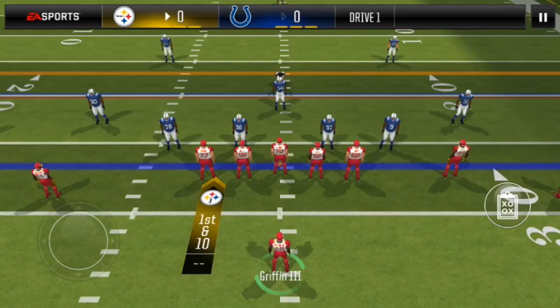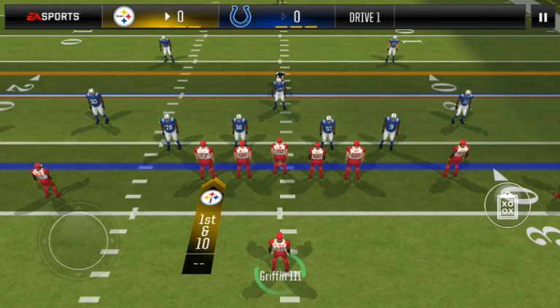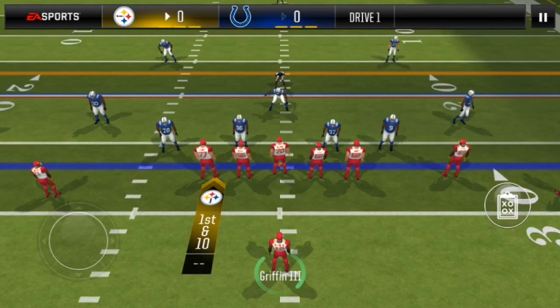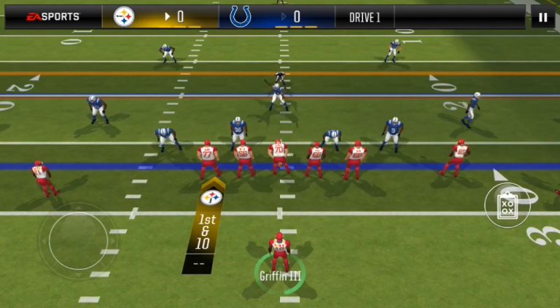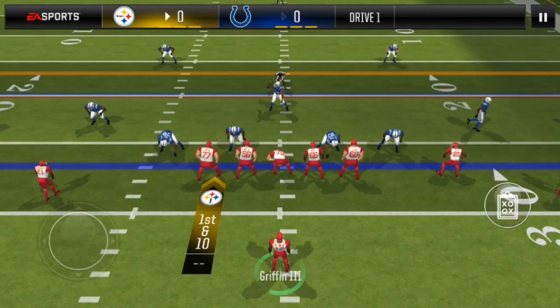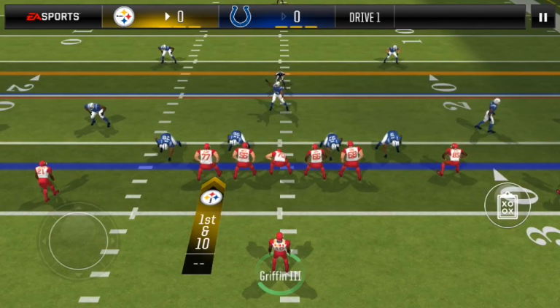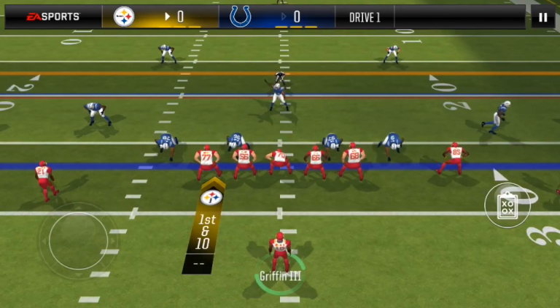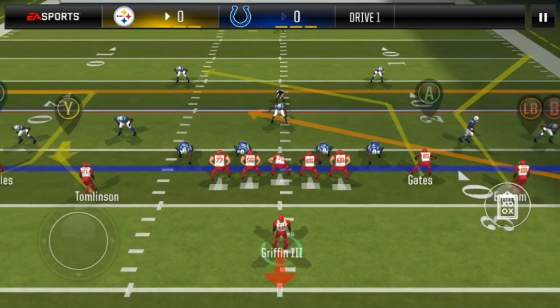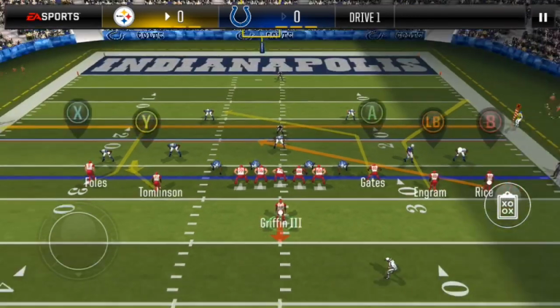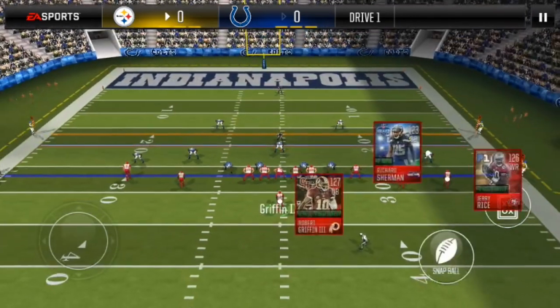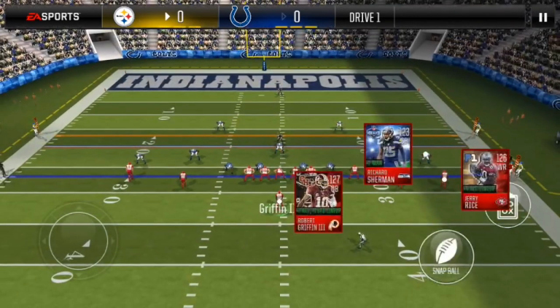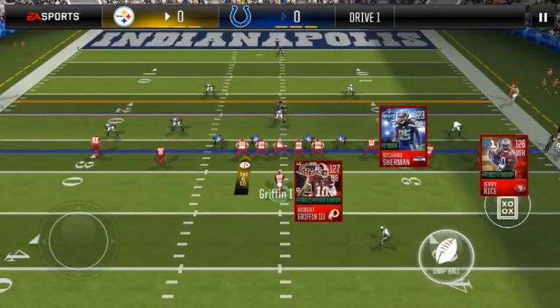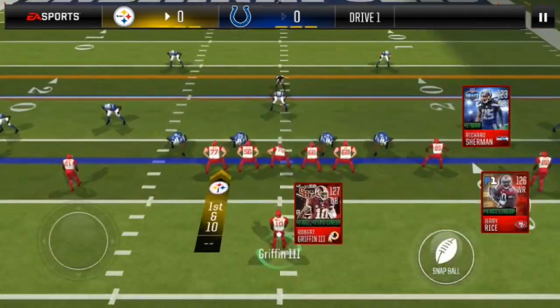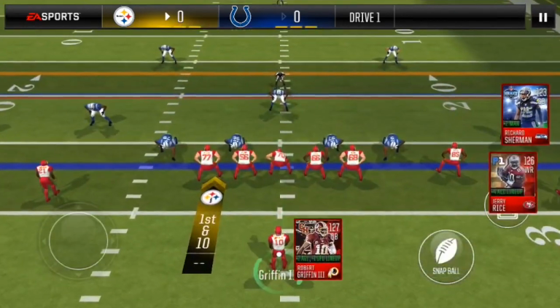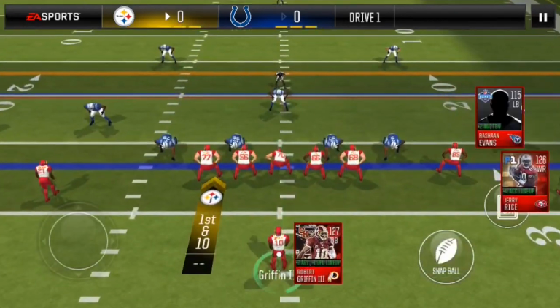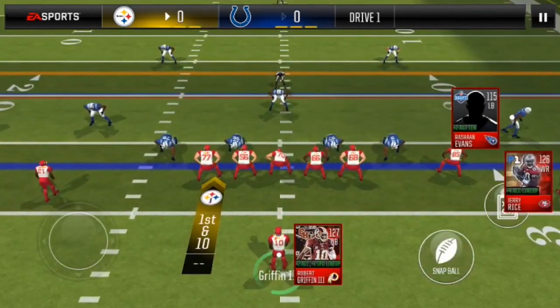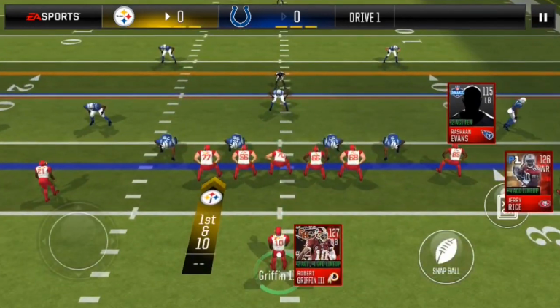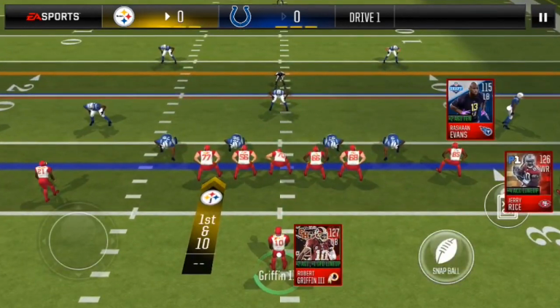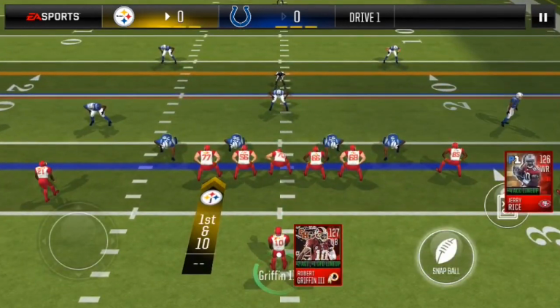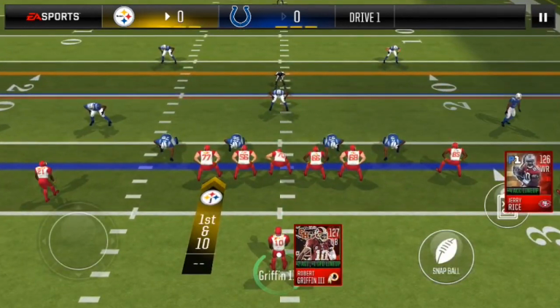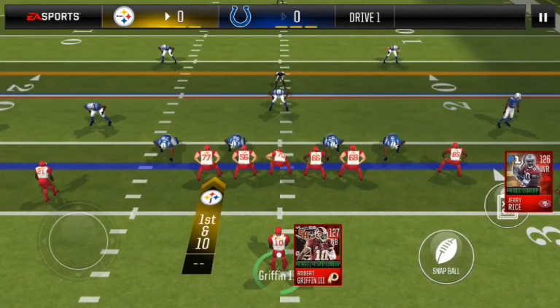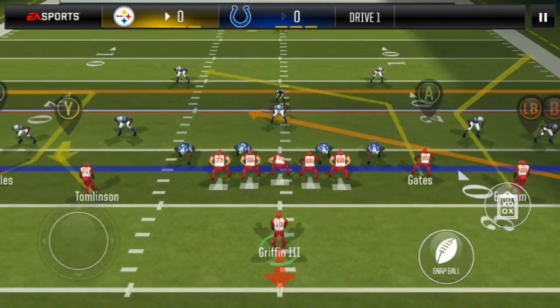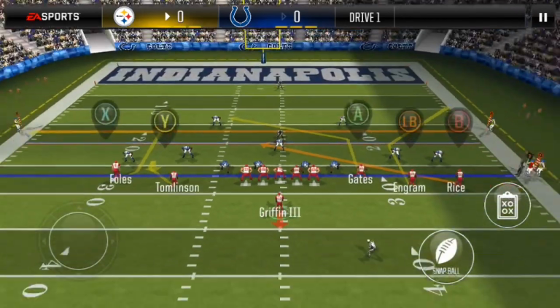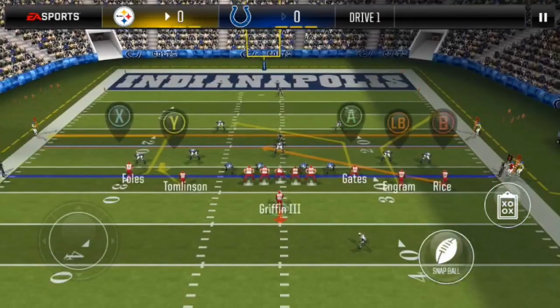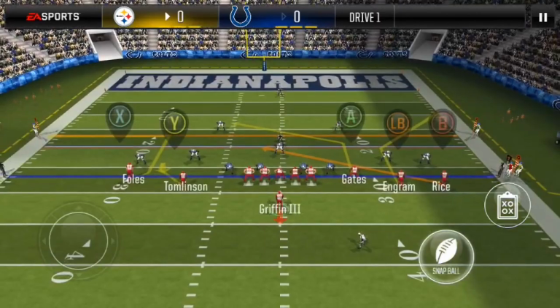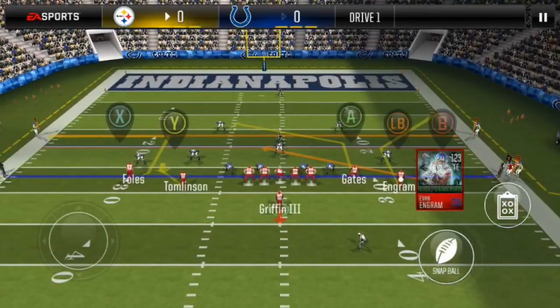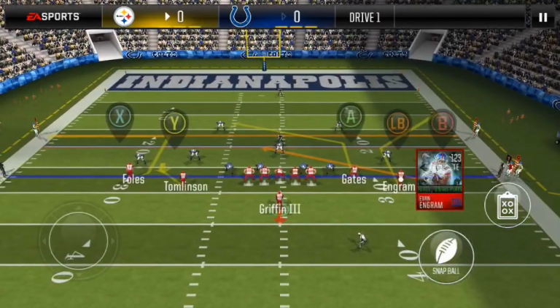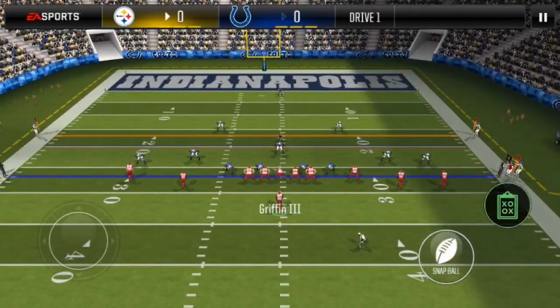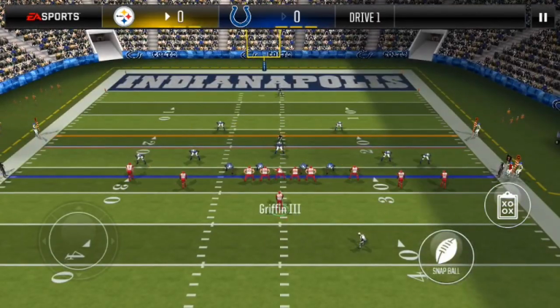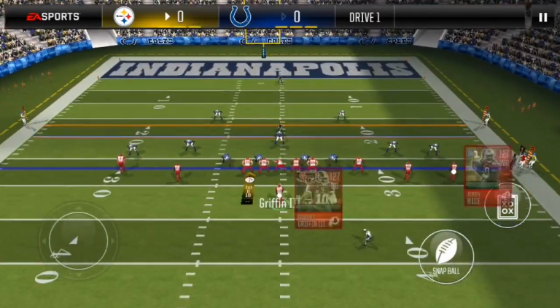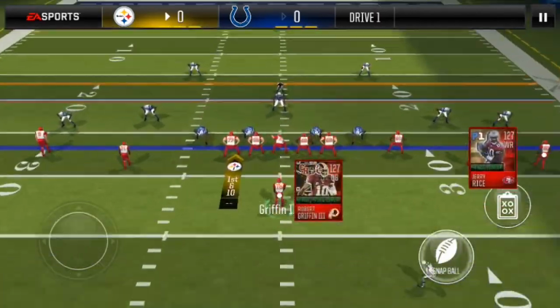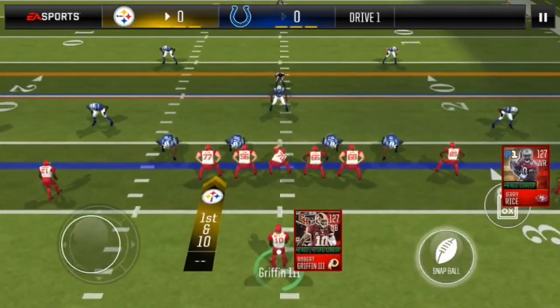Empty trip slant under. This is man coverage. The read here is to go to your slot receiver.